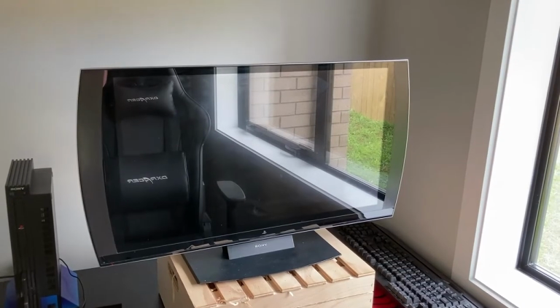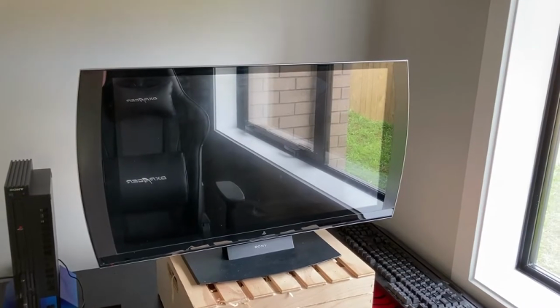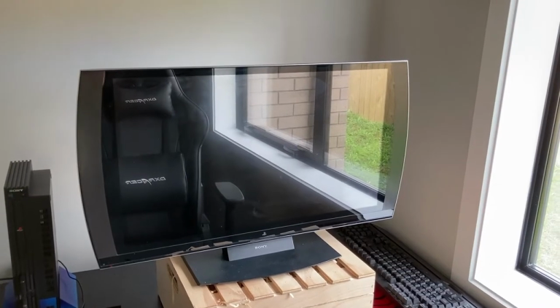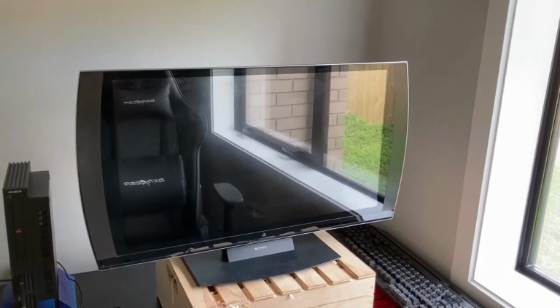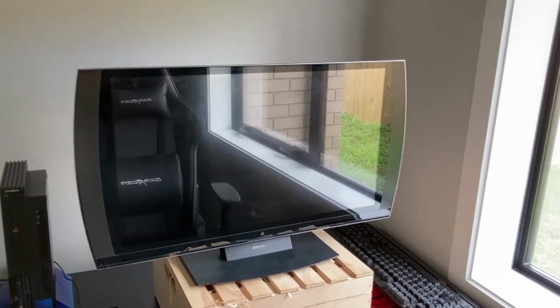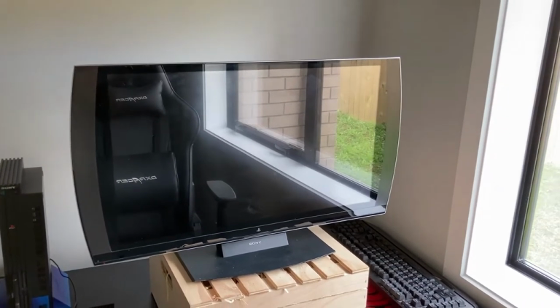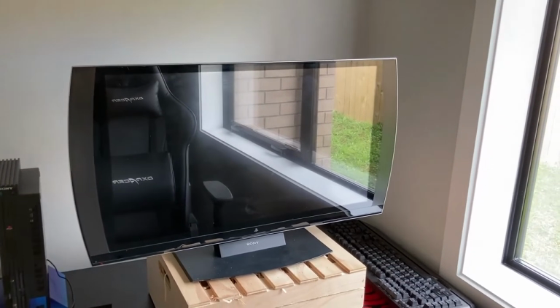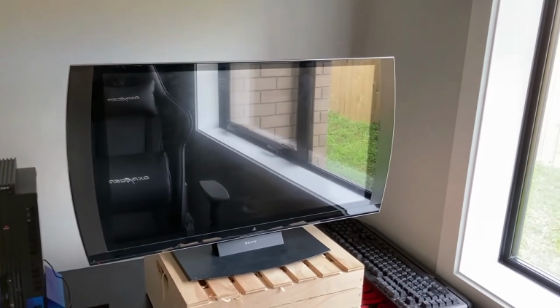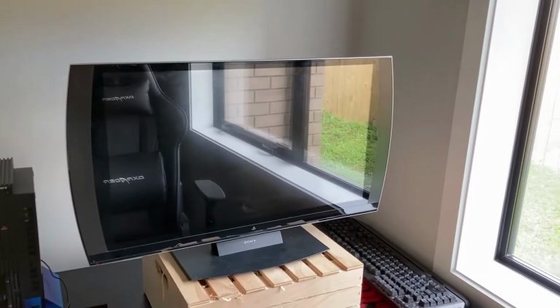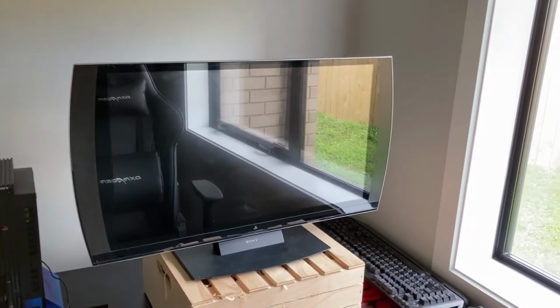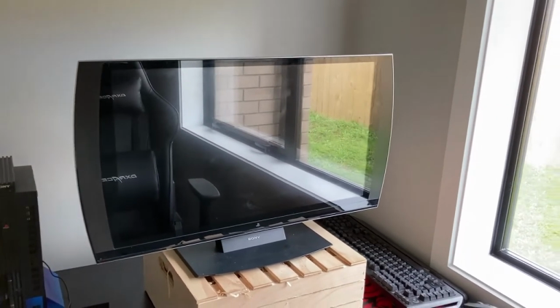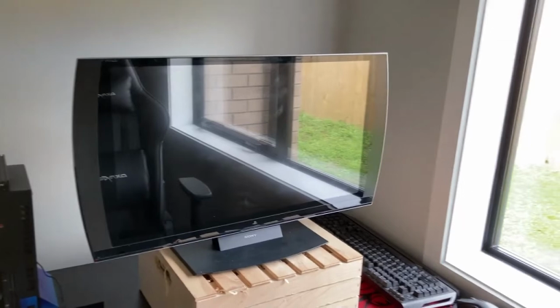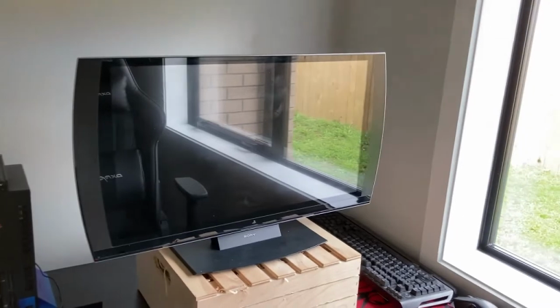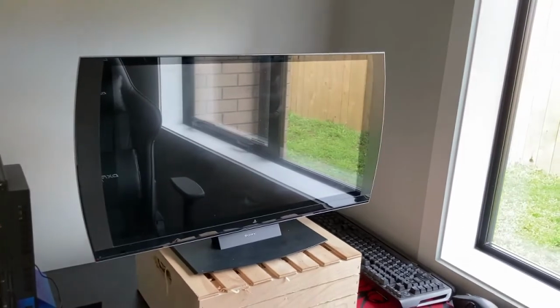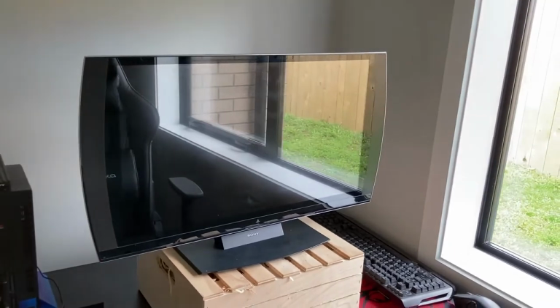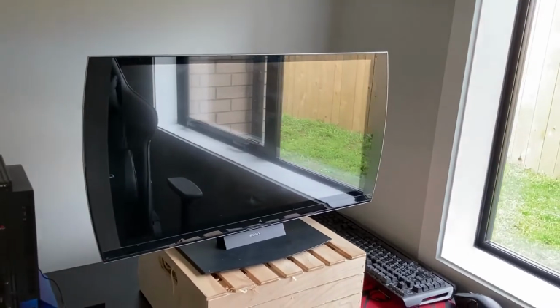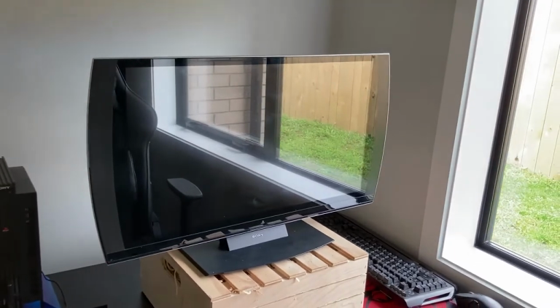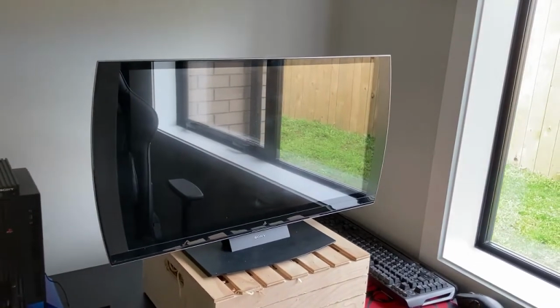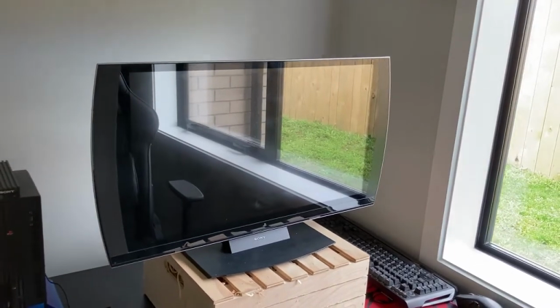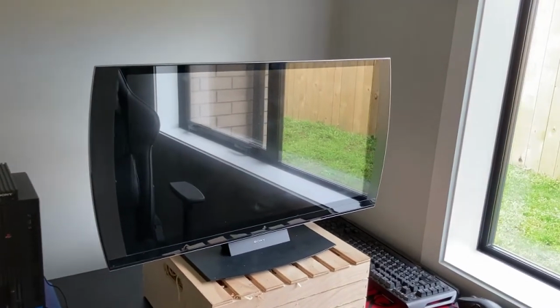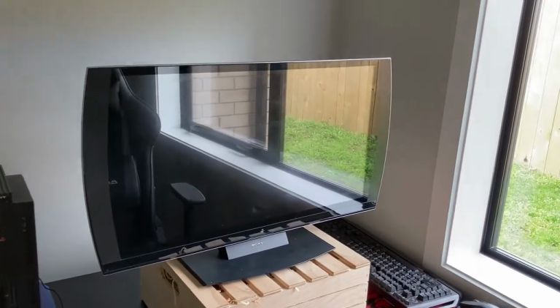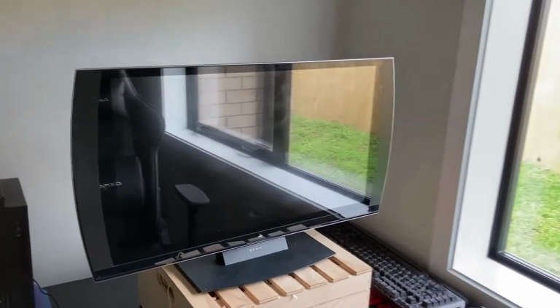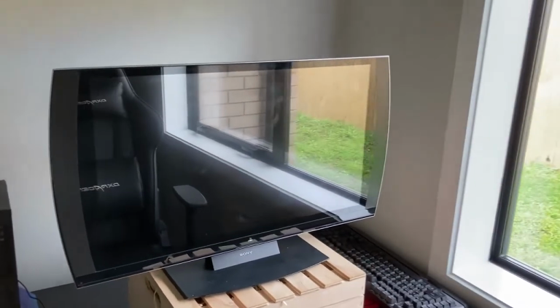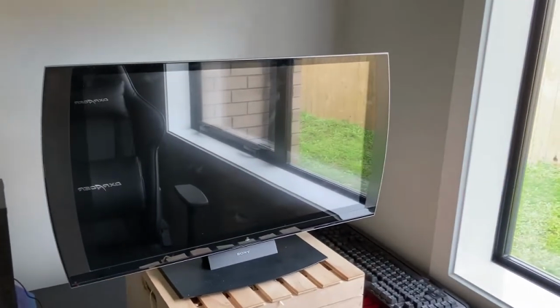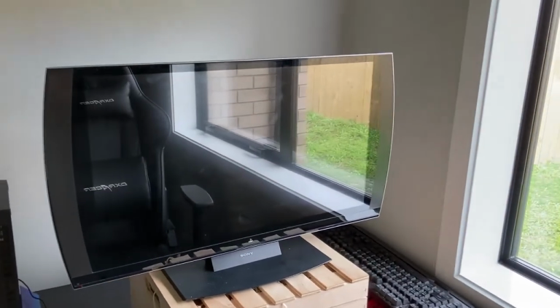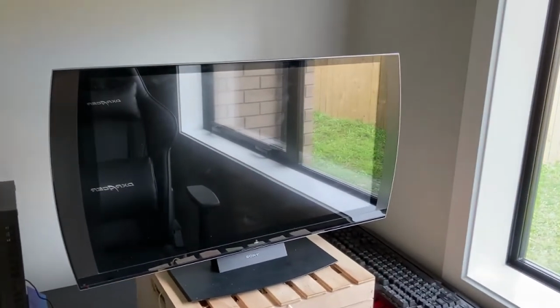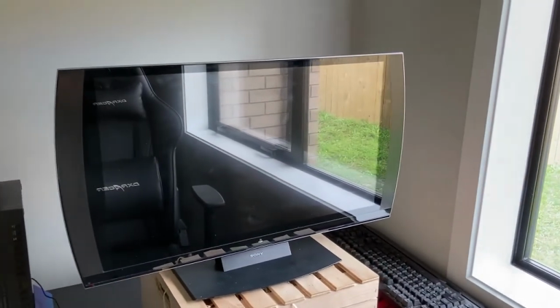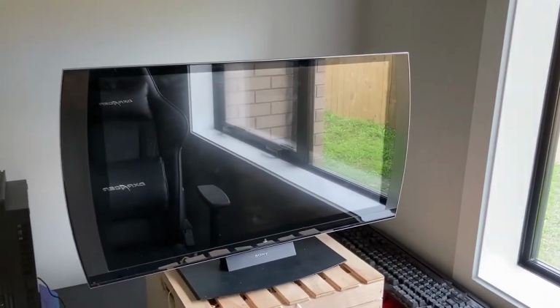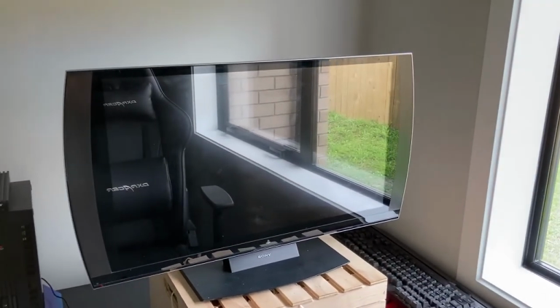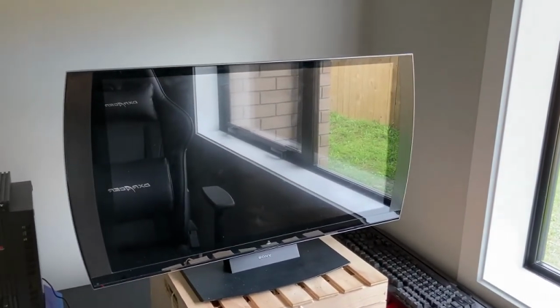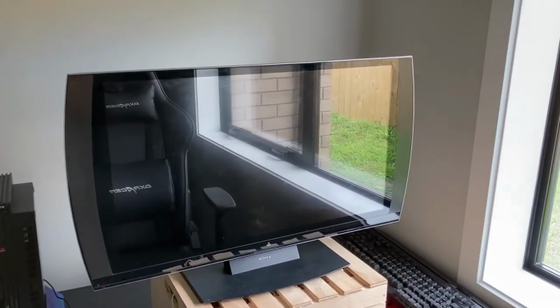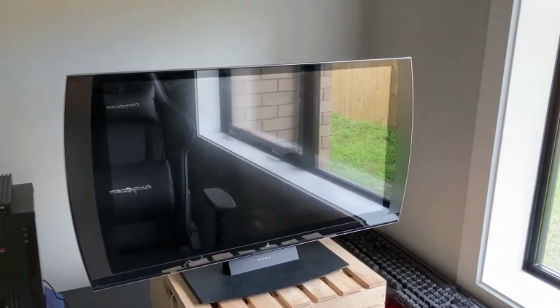Hello there my chooms, I'm back with another video. This time we're going to review the PlayStation 3D TV.